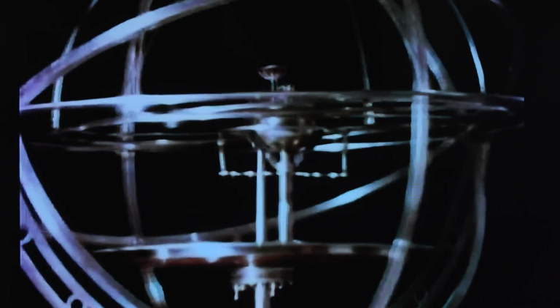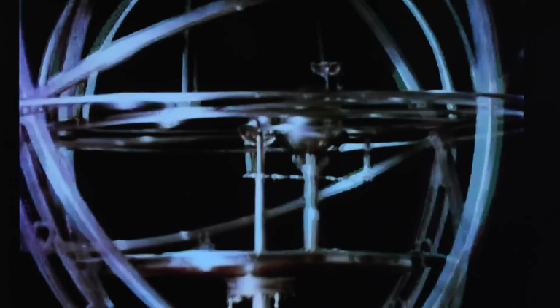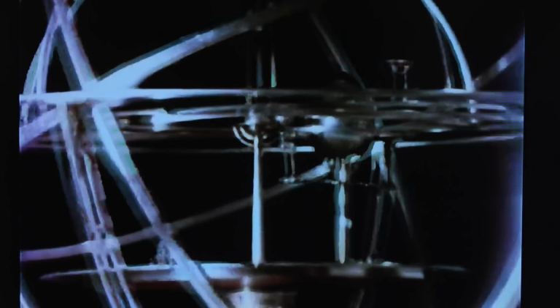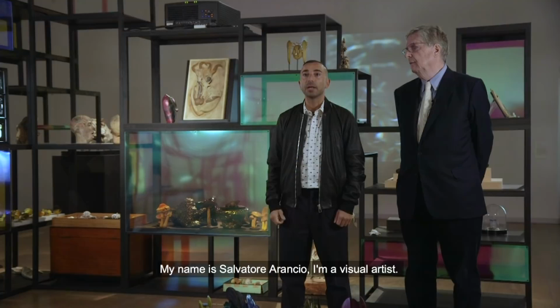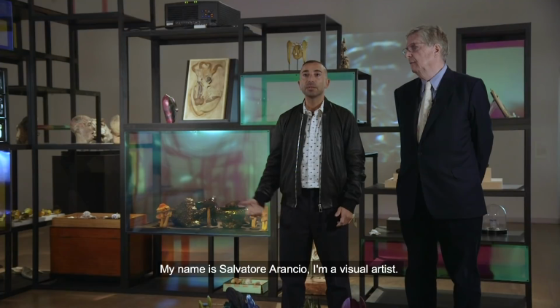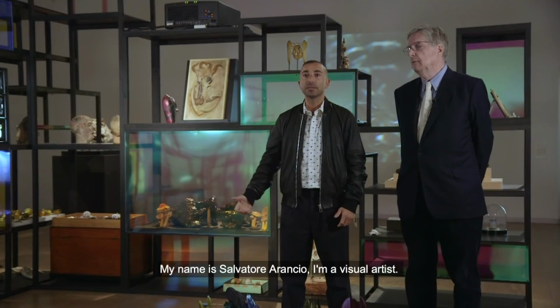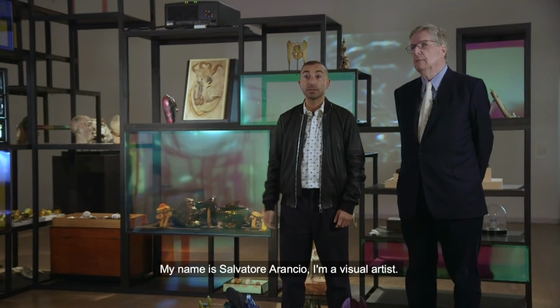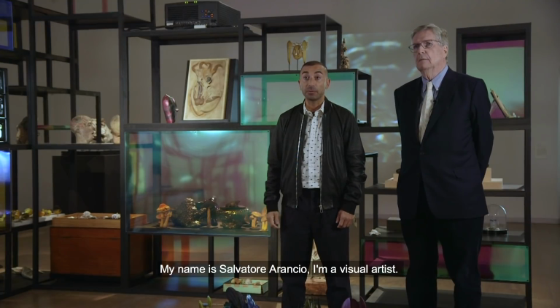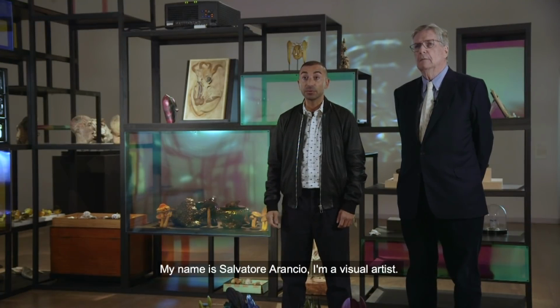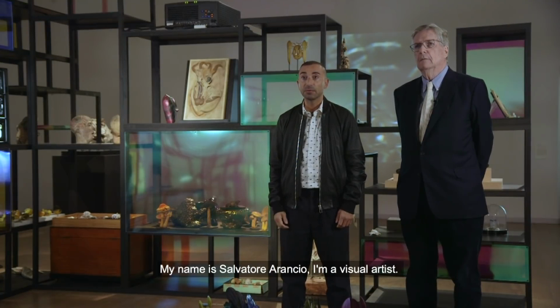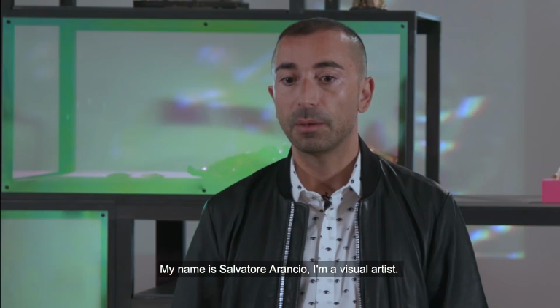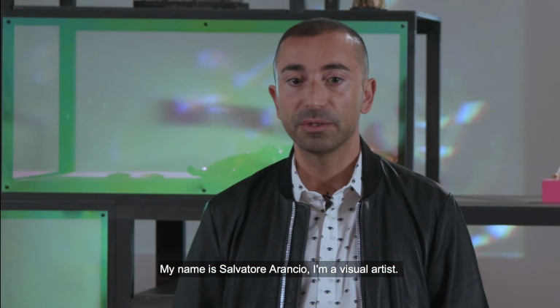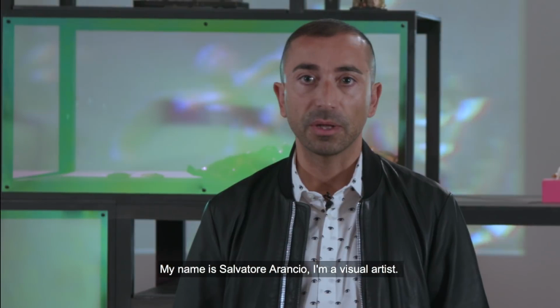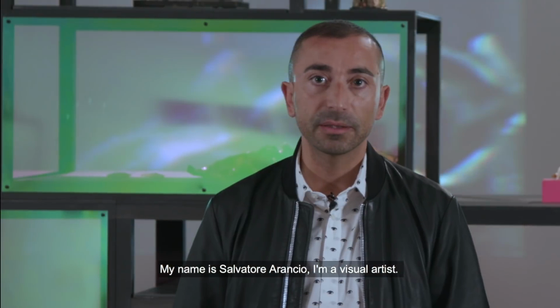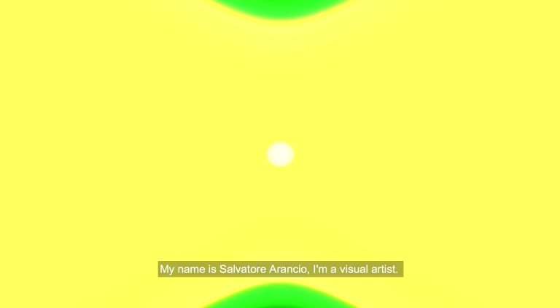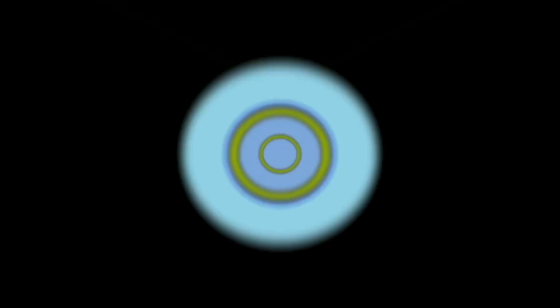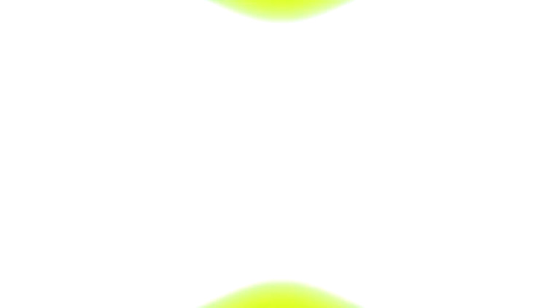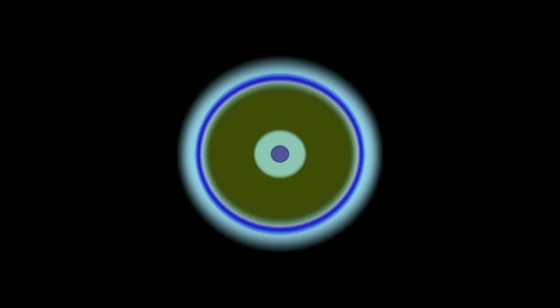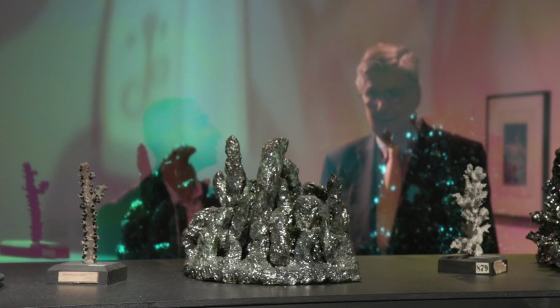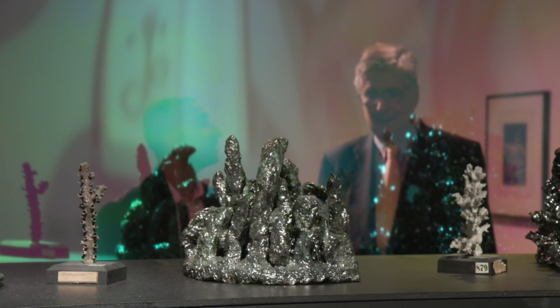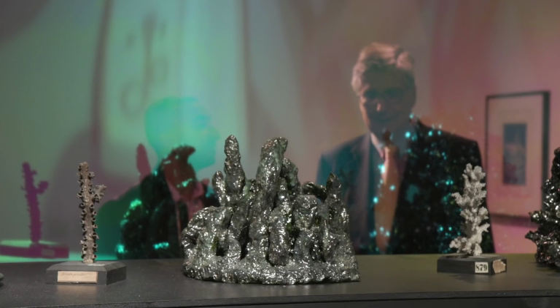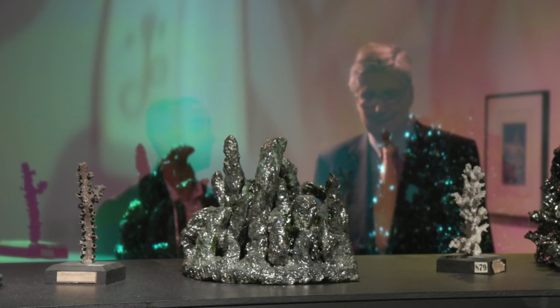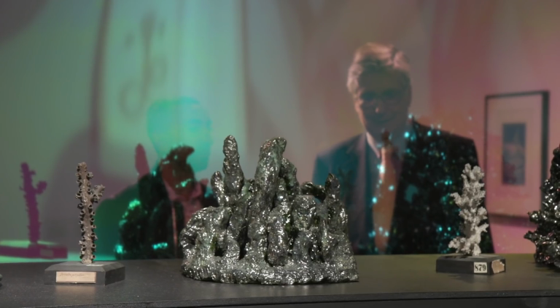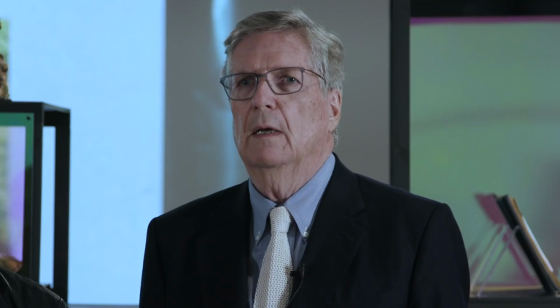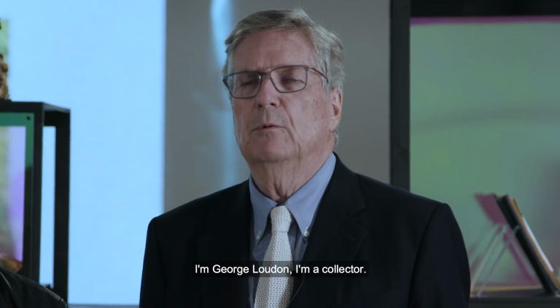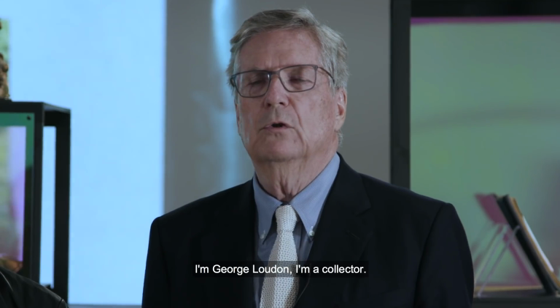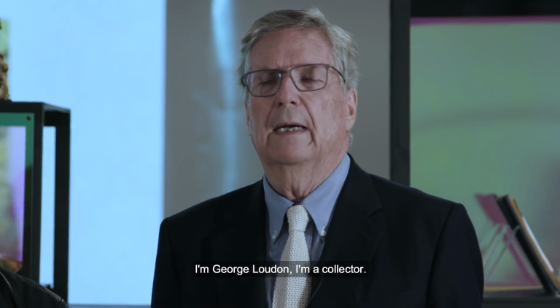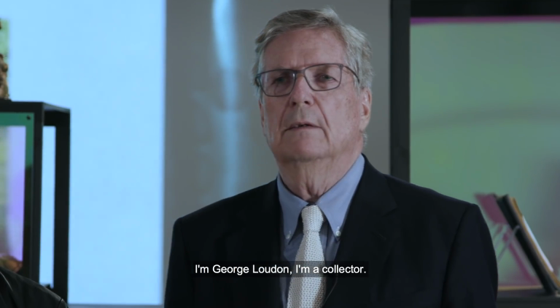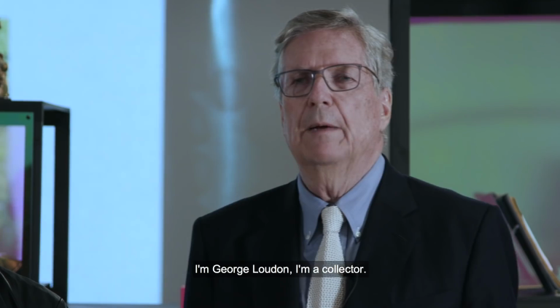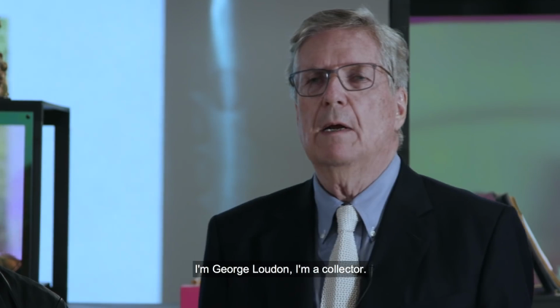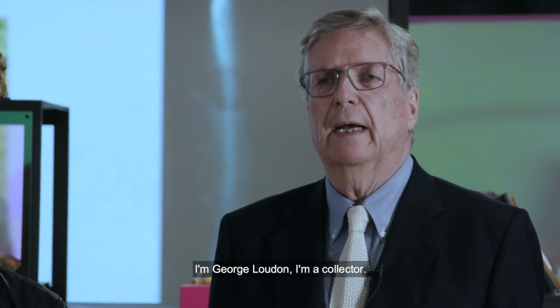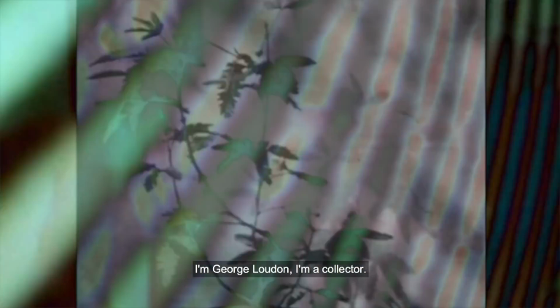My name is Salvatore Arancho. I'm a visual artist. I'm George Loudon. I'm a collector.